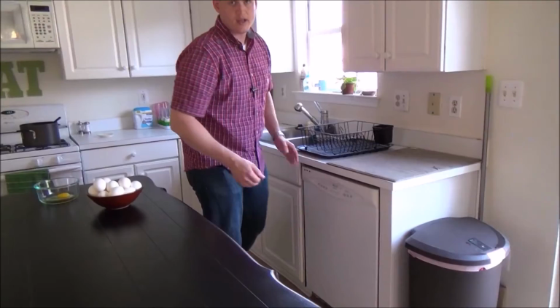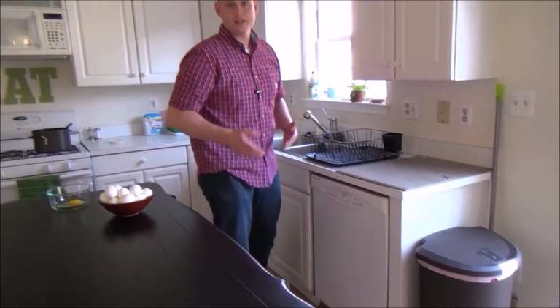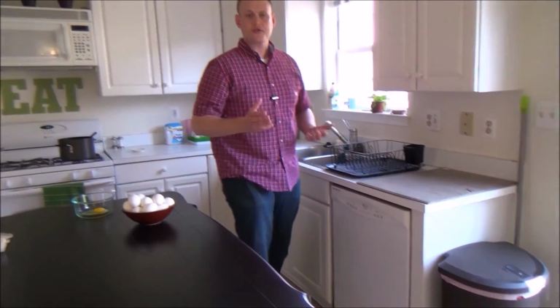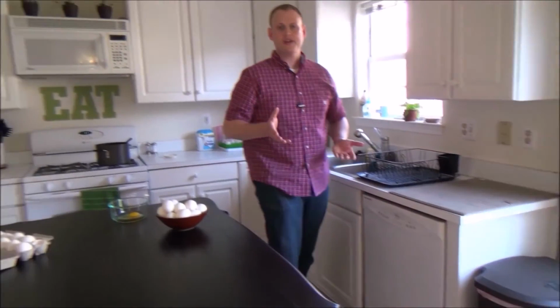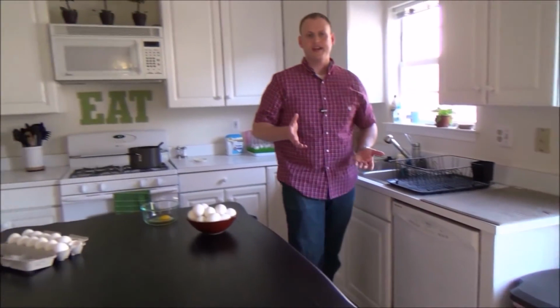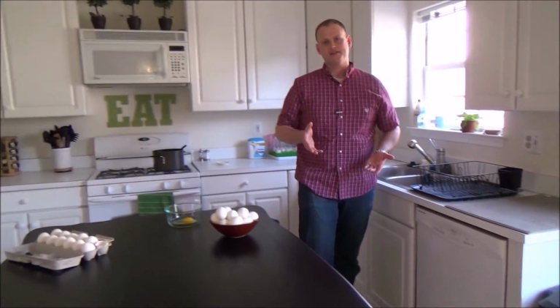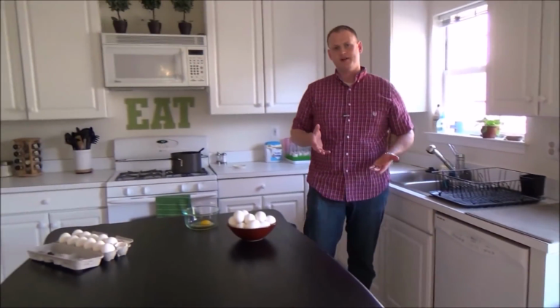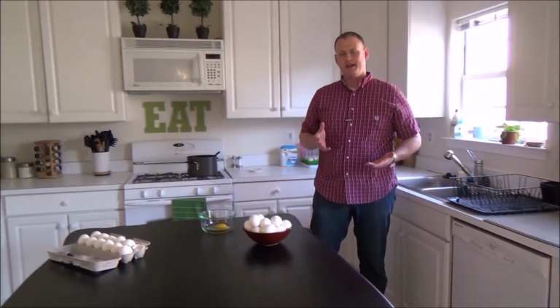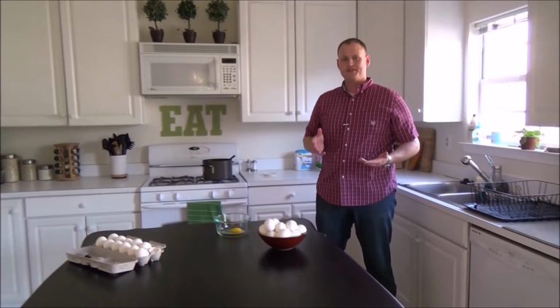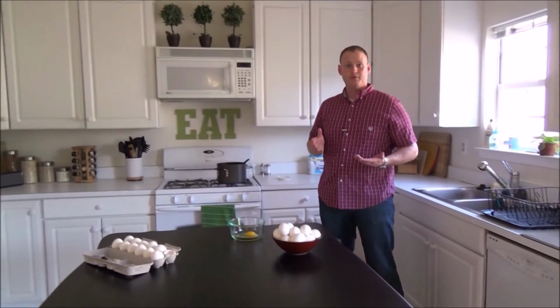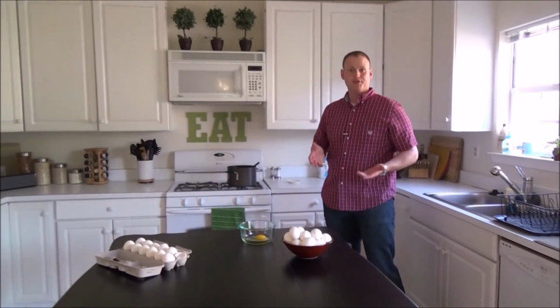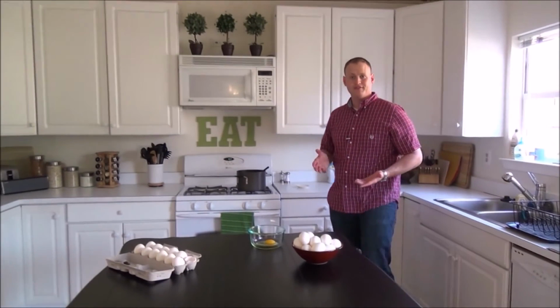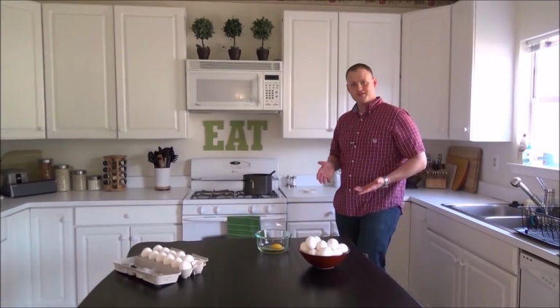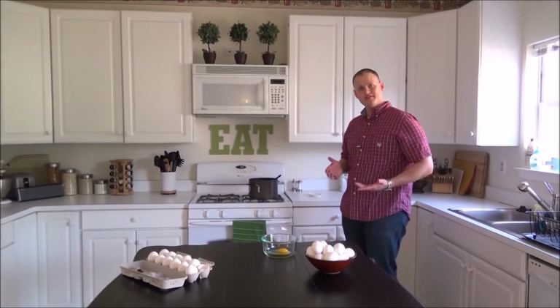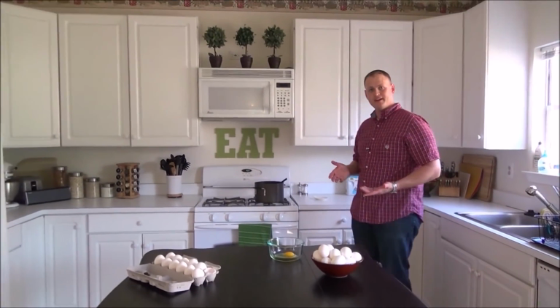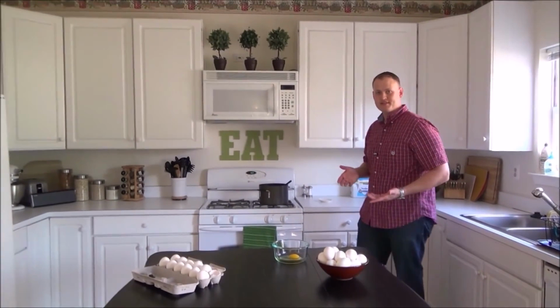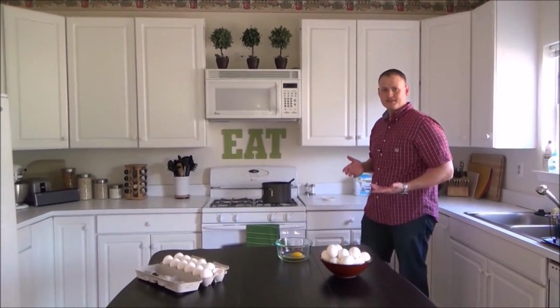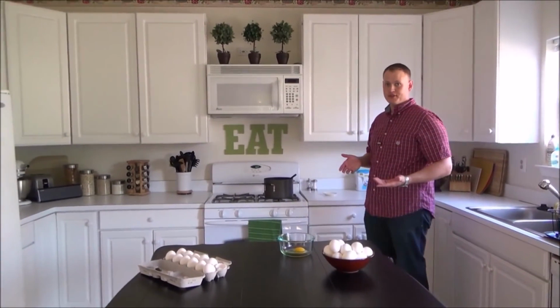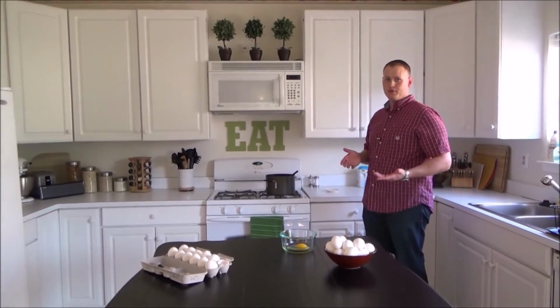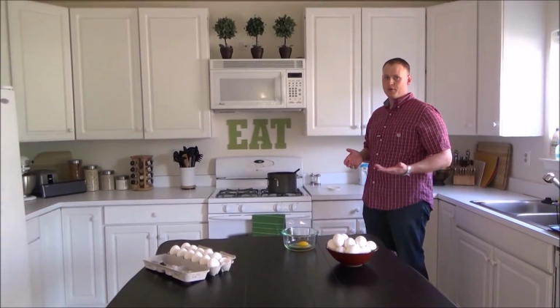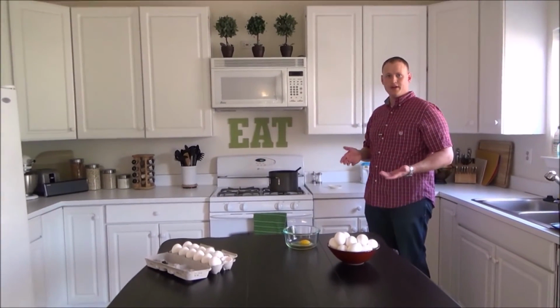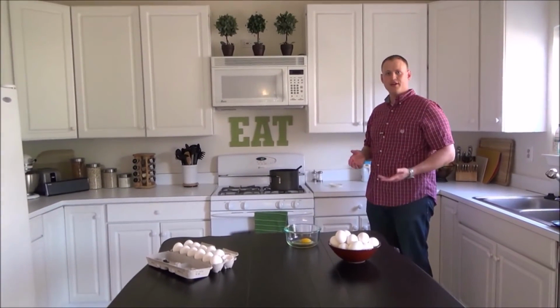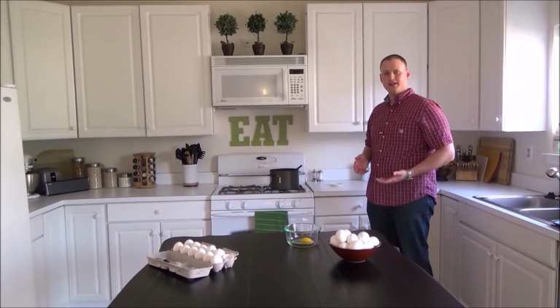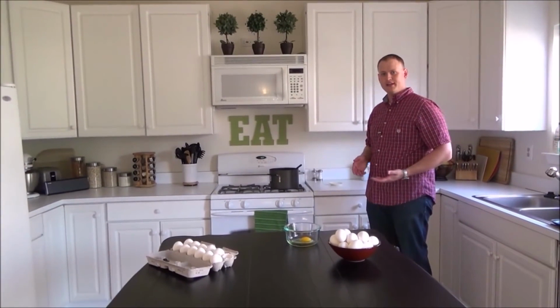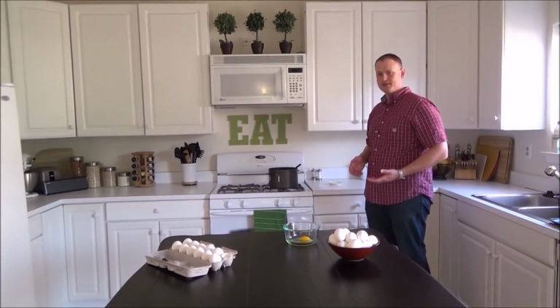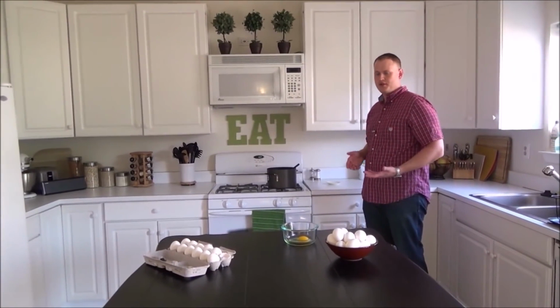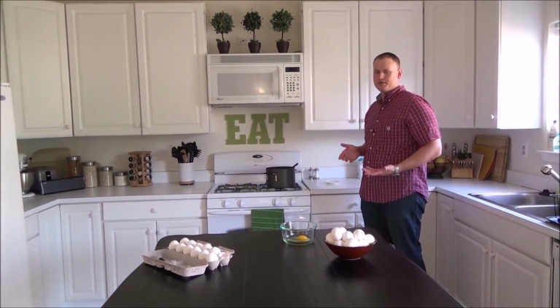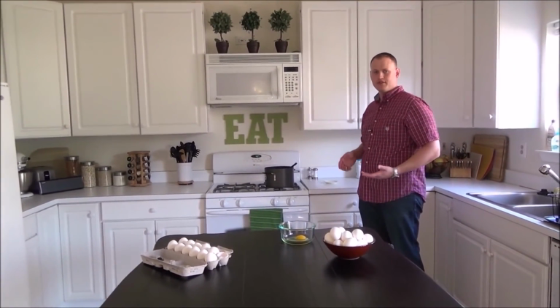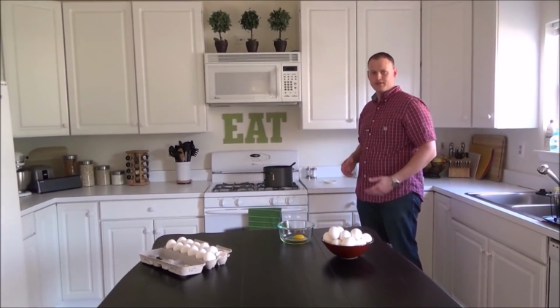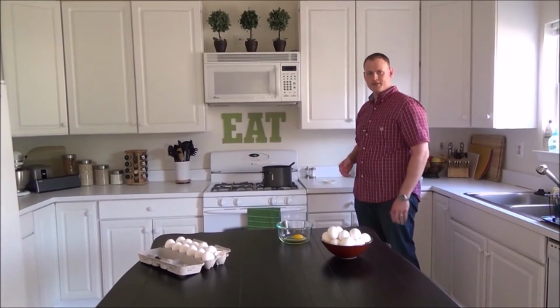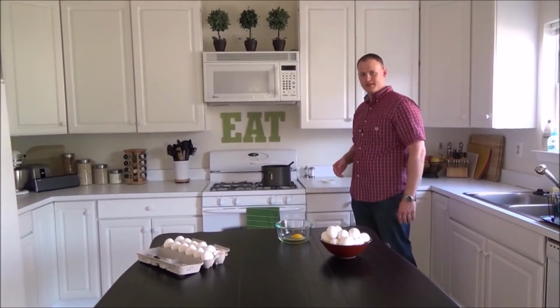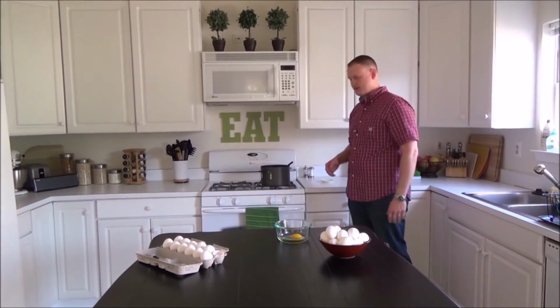It looks great on the countertop and it's a great multi-functional device. So when you're not cracking eggs, you can use it for other things around the kitchen.